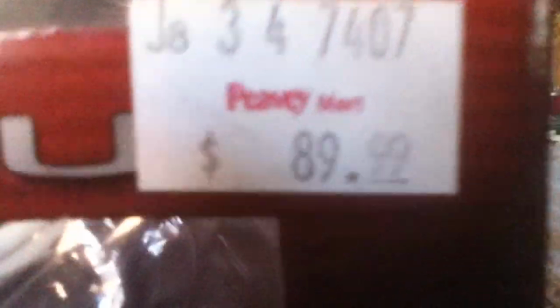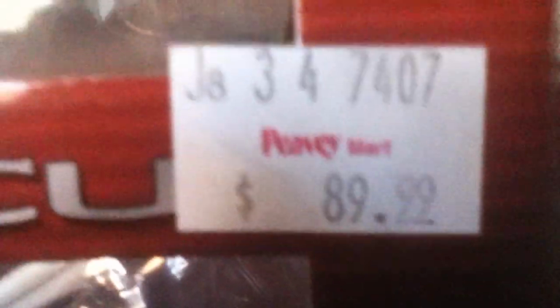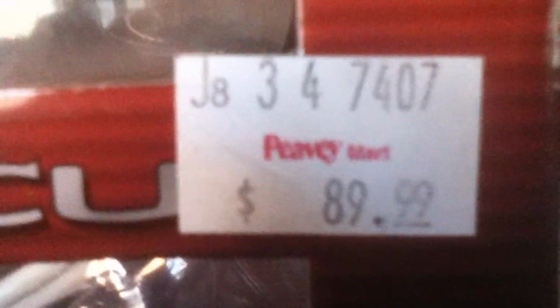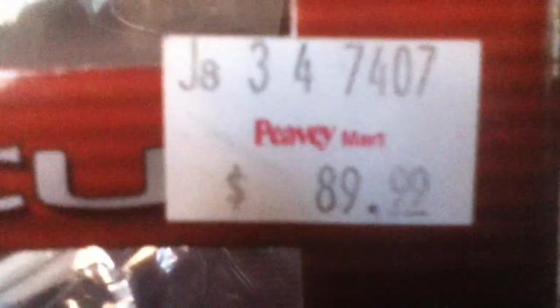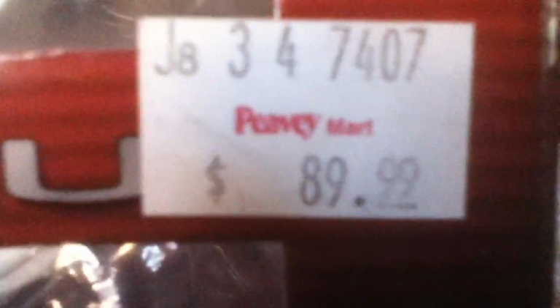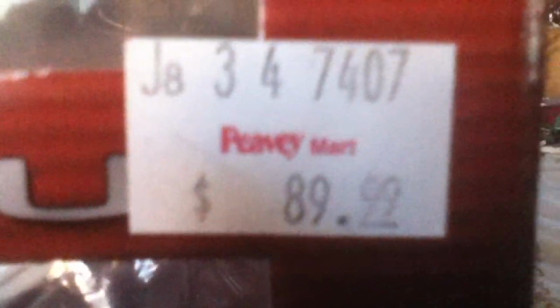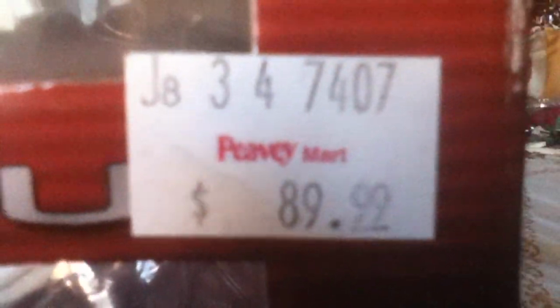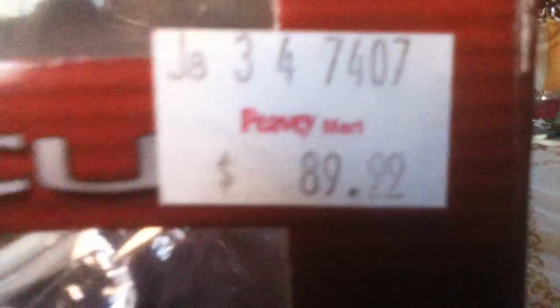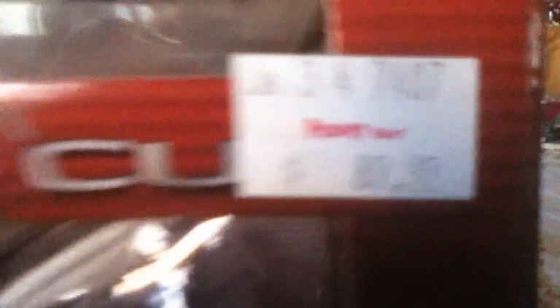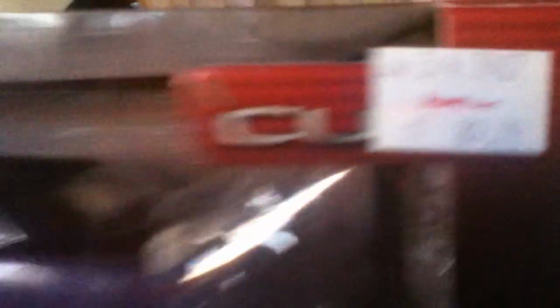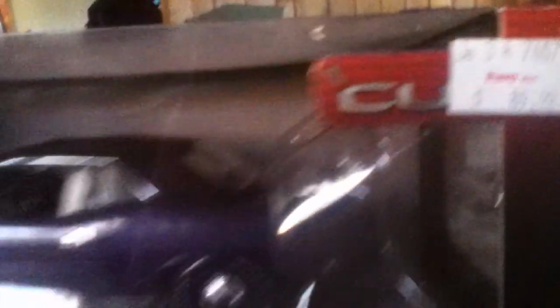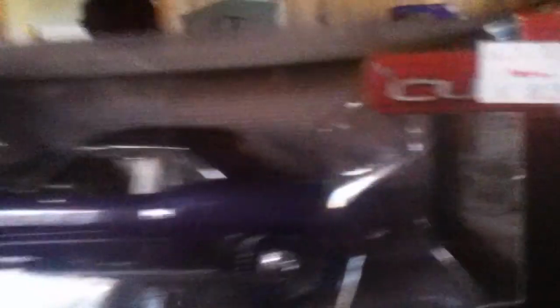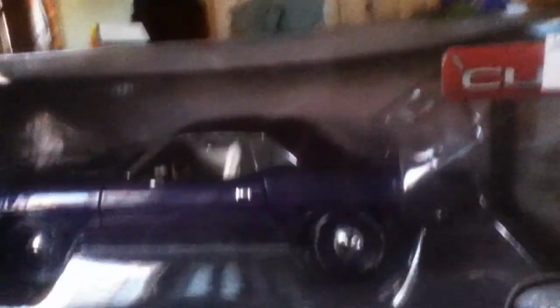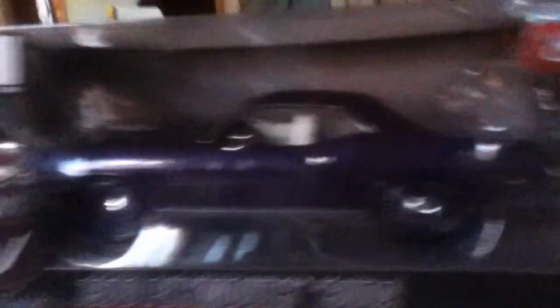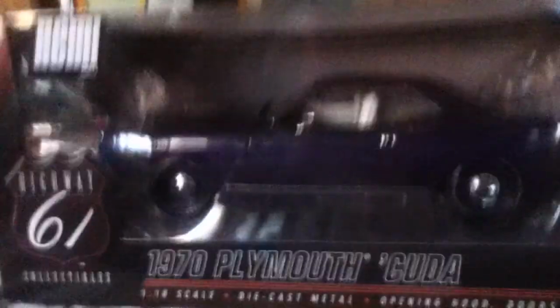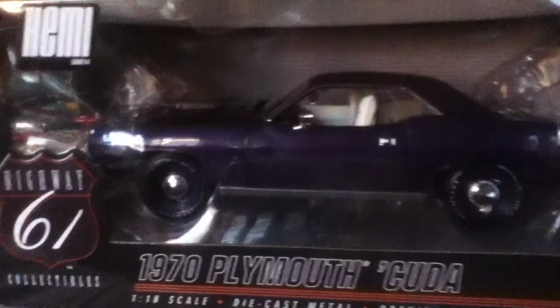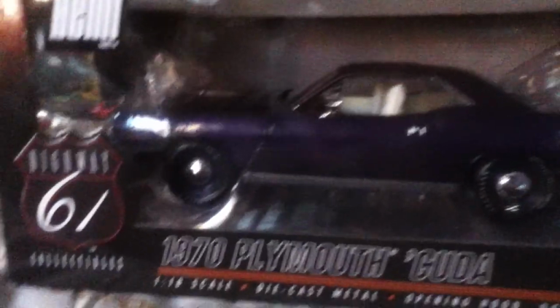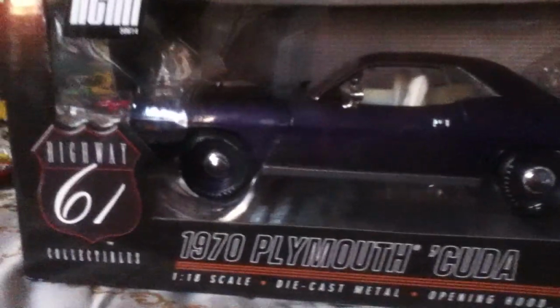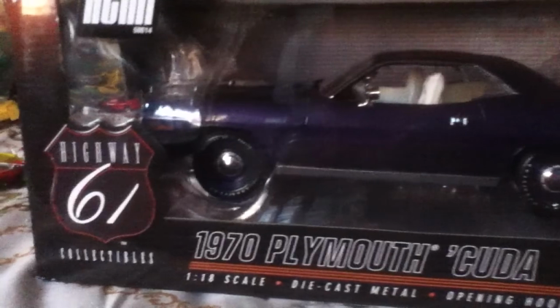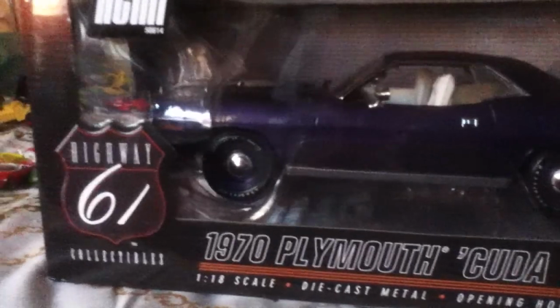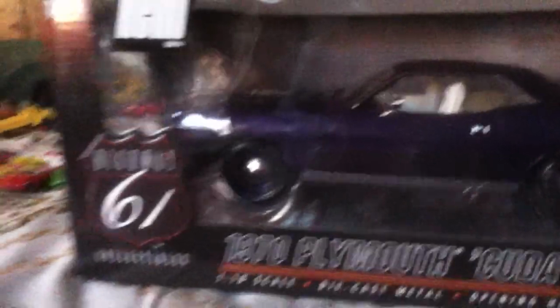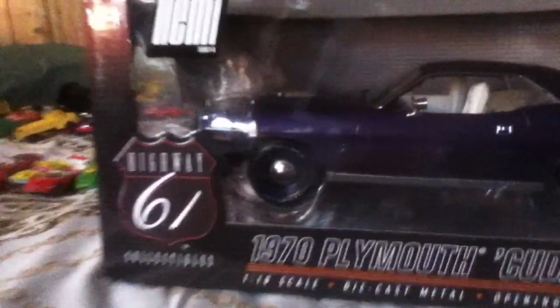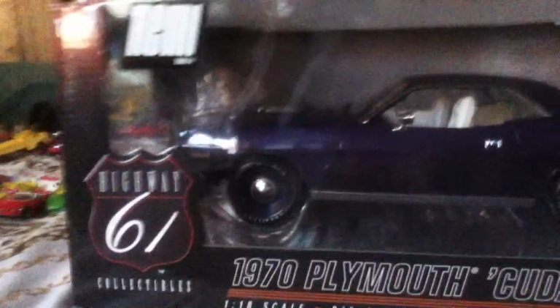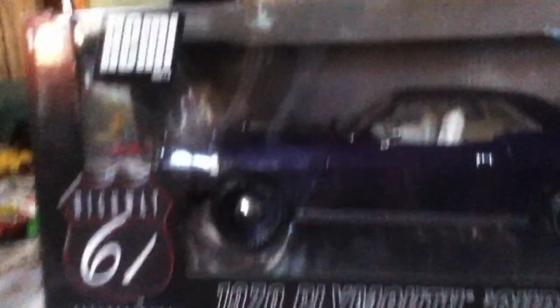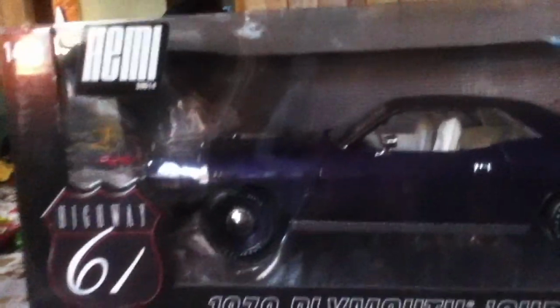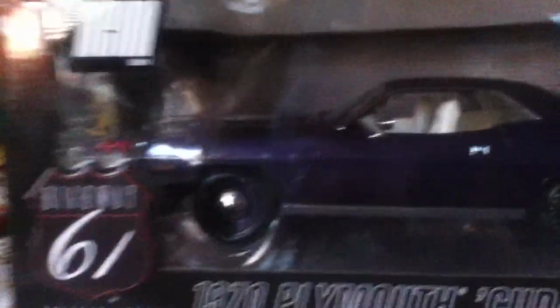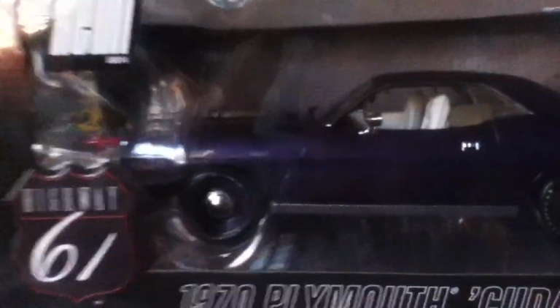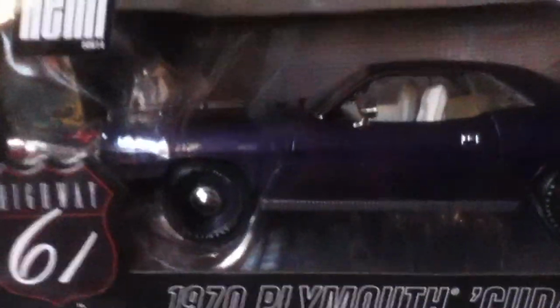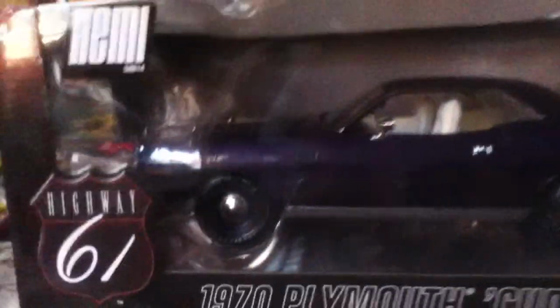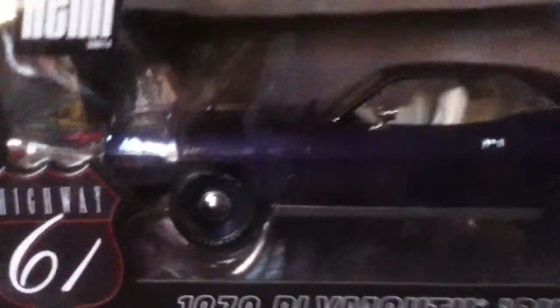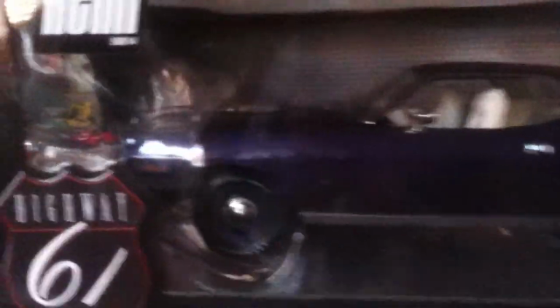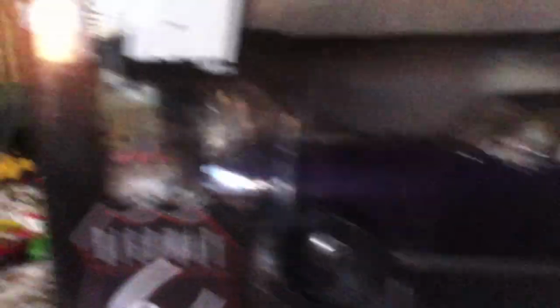90 bucks — this thing is super, super detailed.